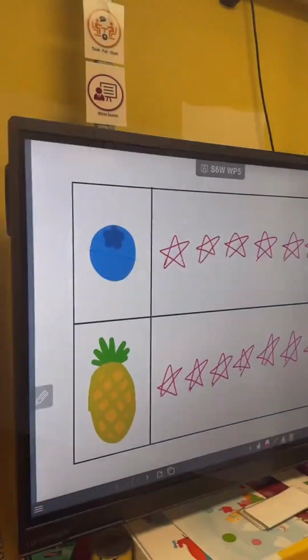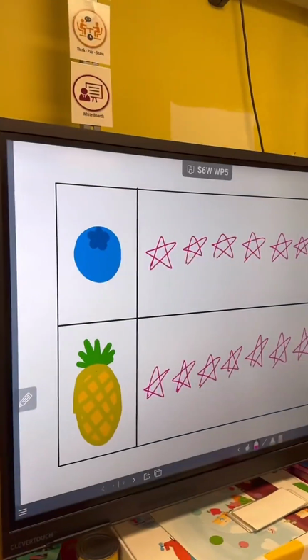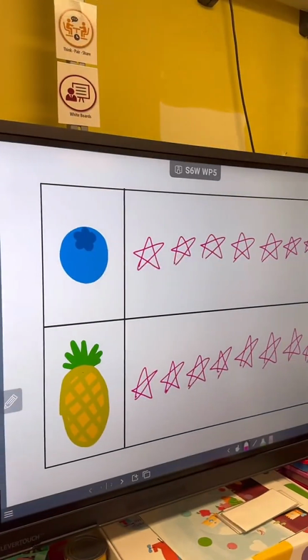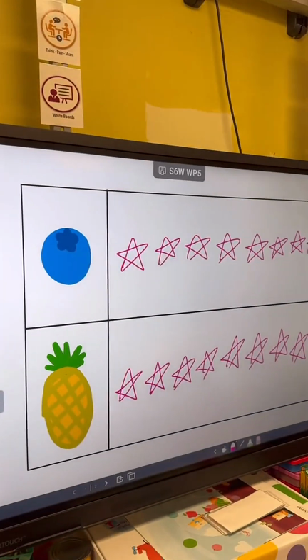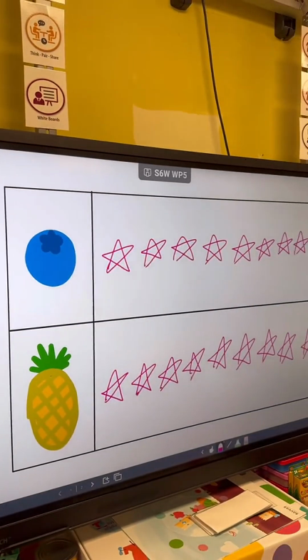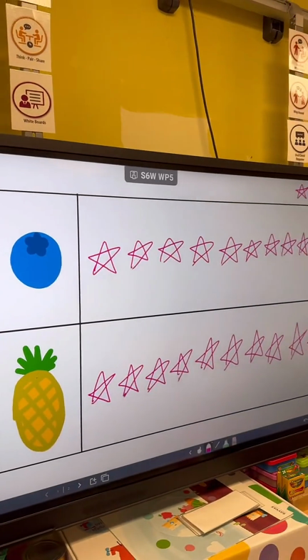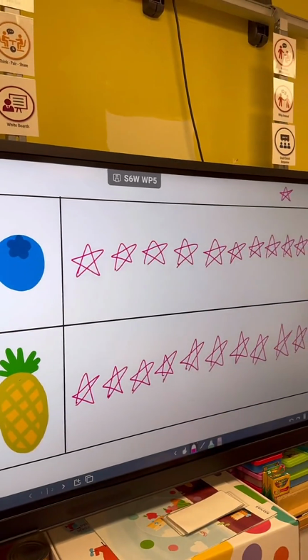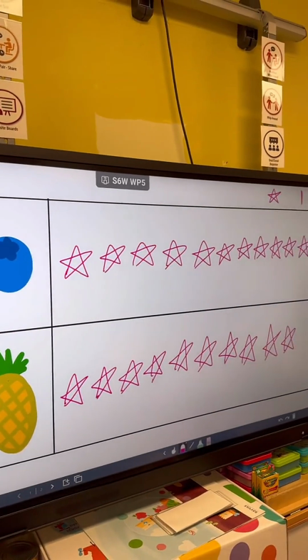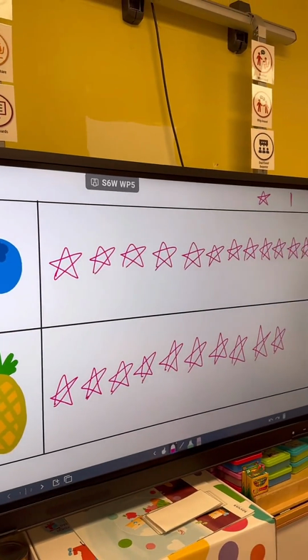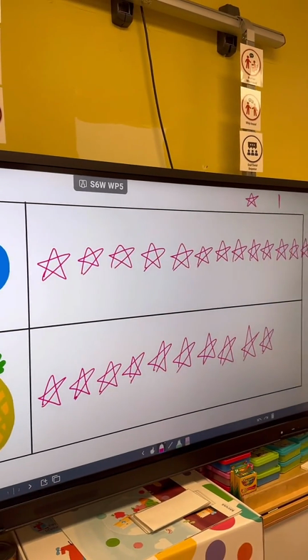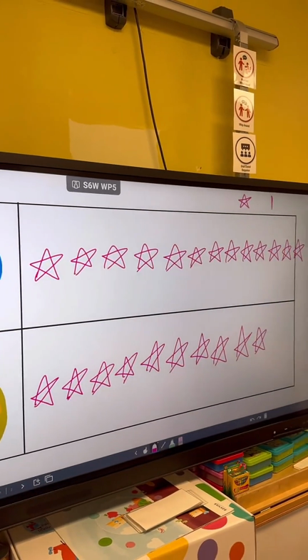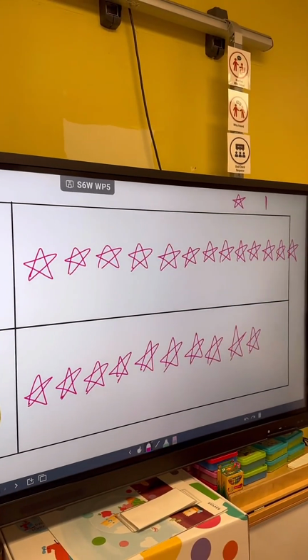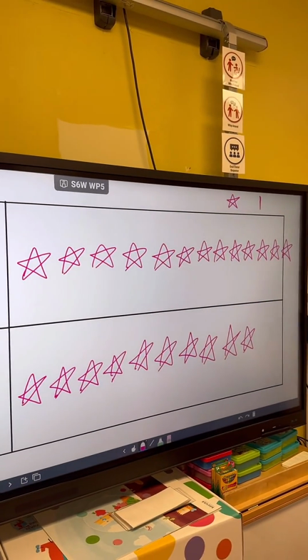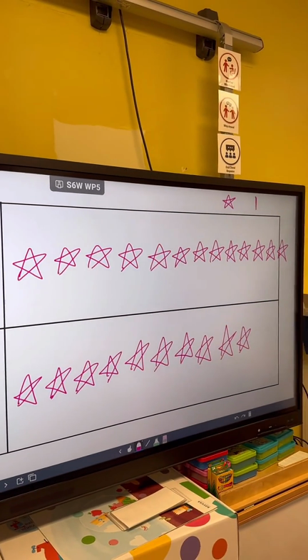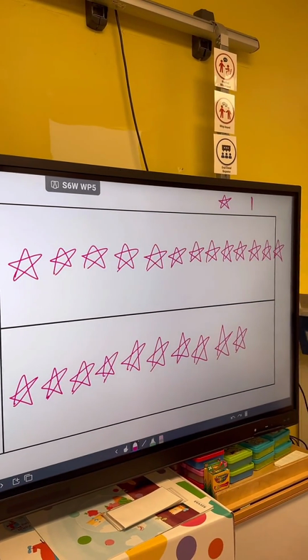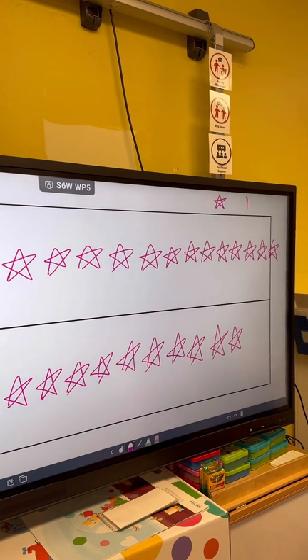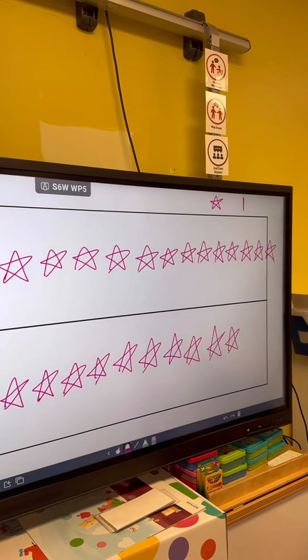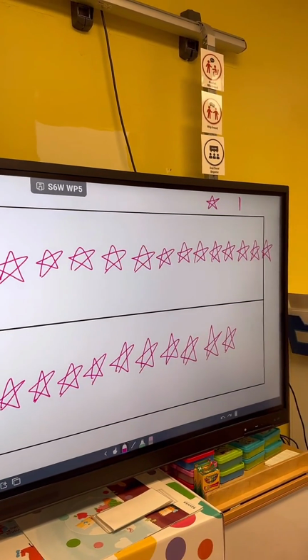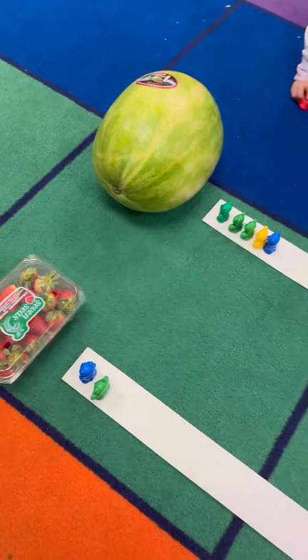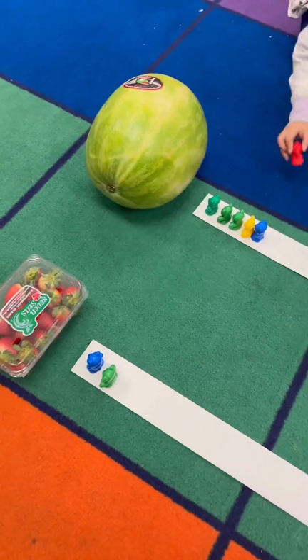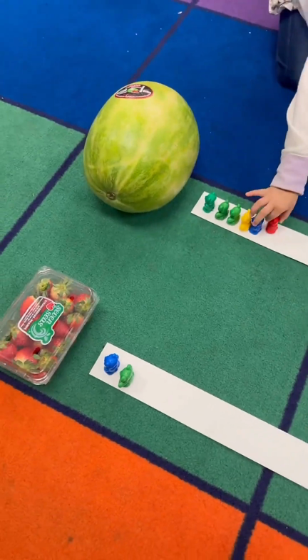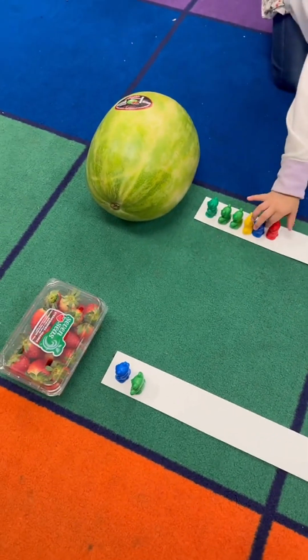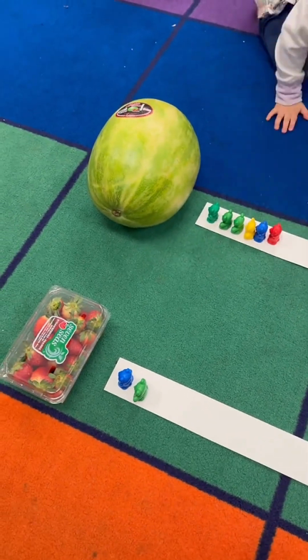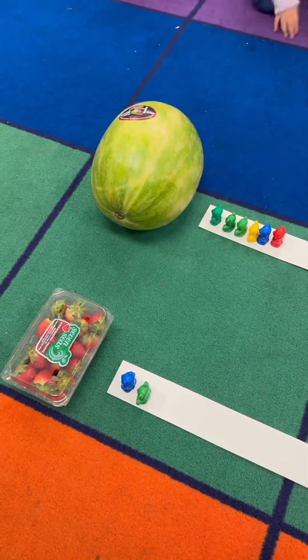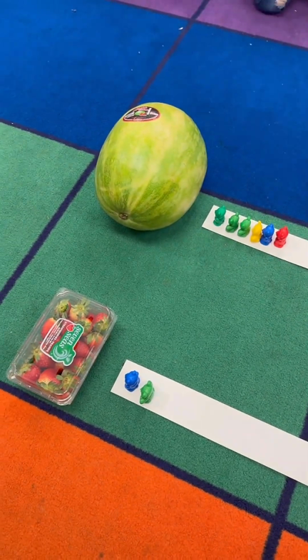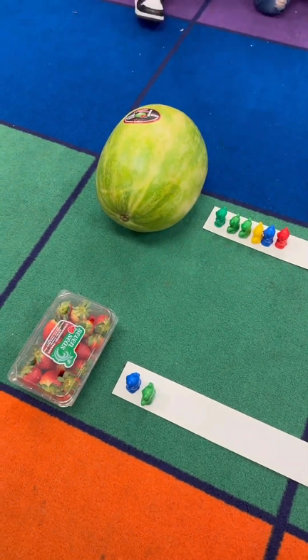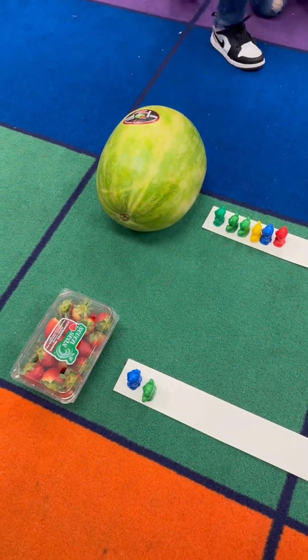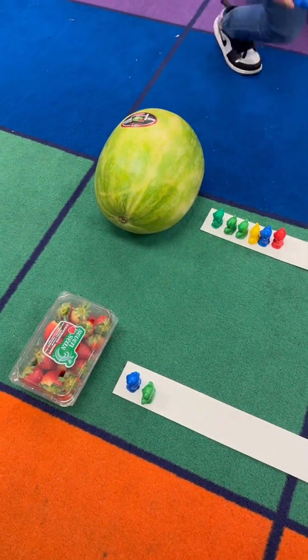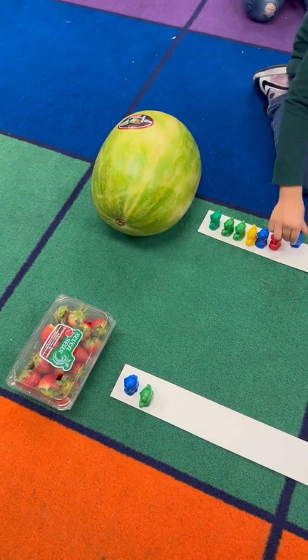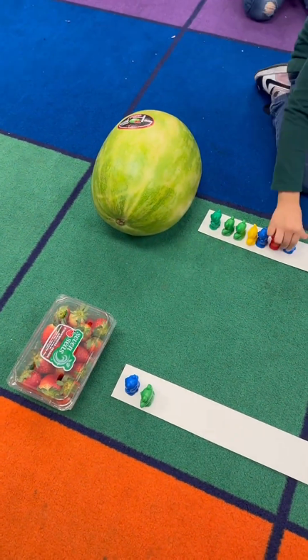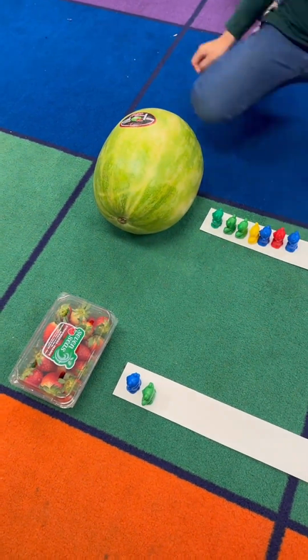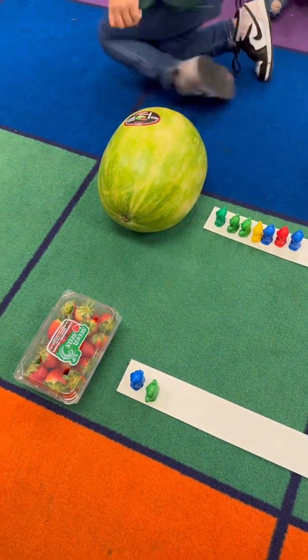In math it was all about data collection and counting. Here we were creating a picture graph. We also had a hands-on graph using our little bear counters.